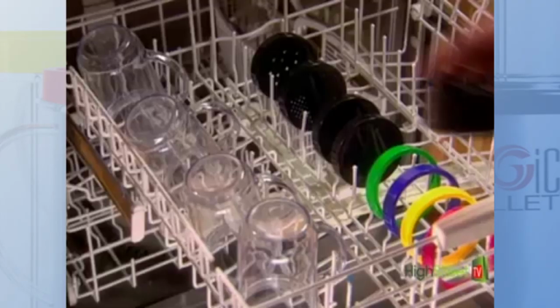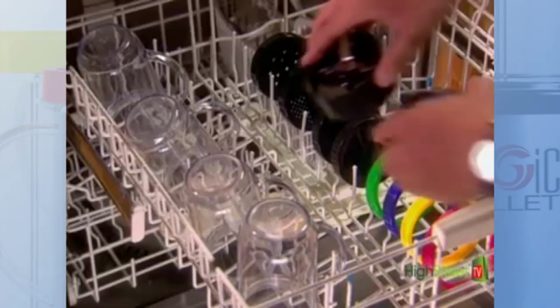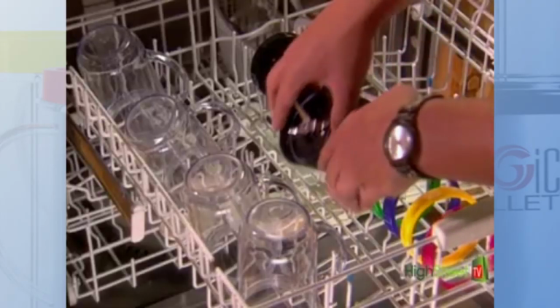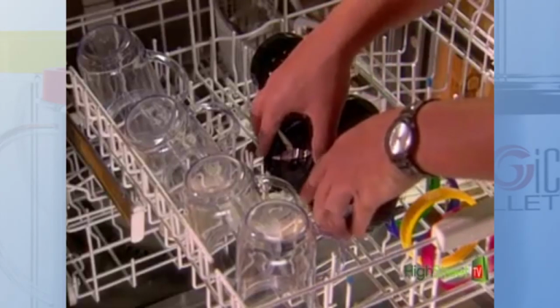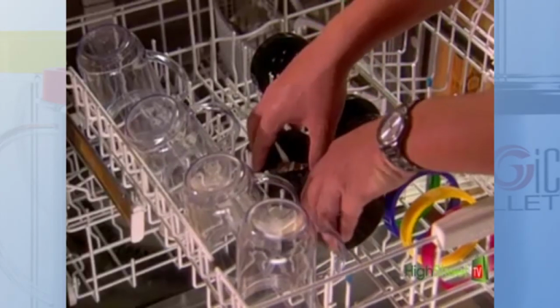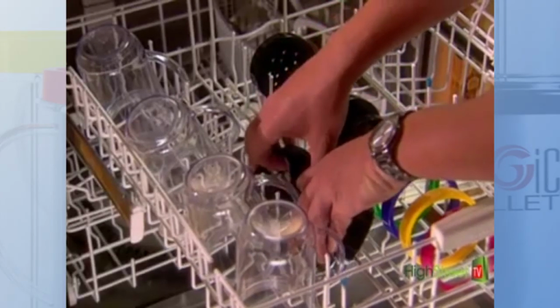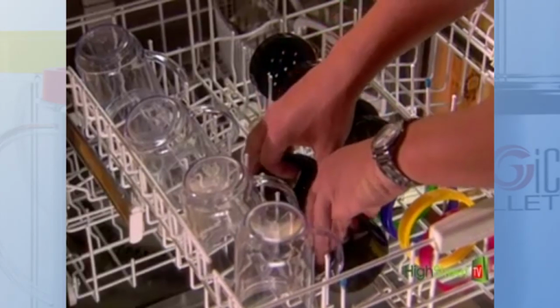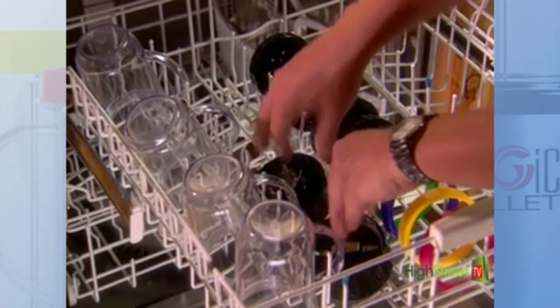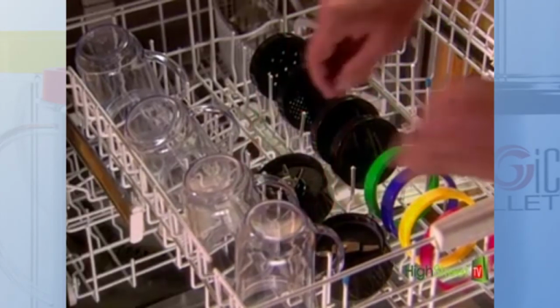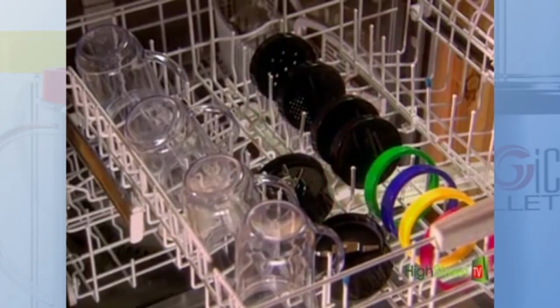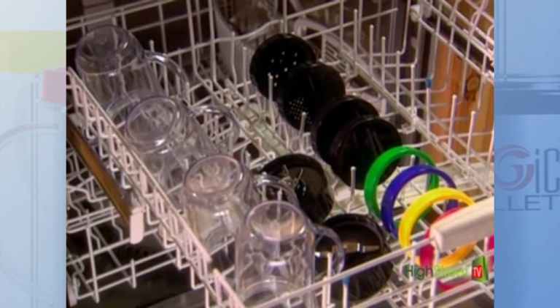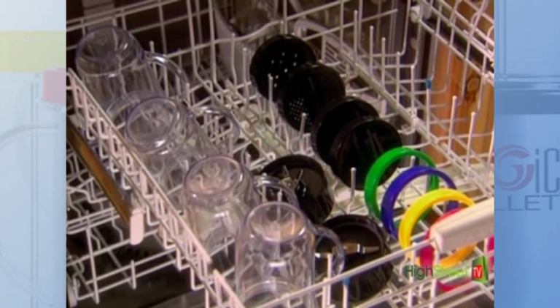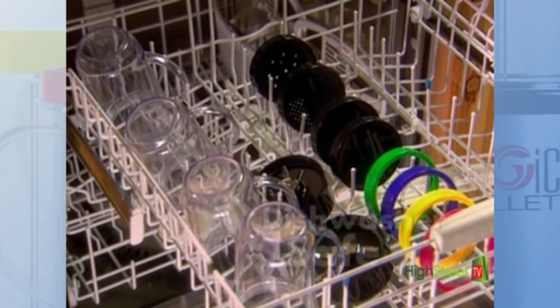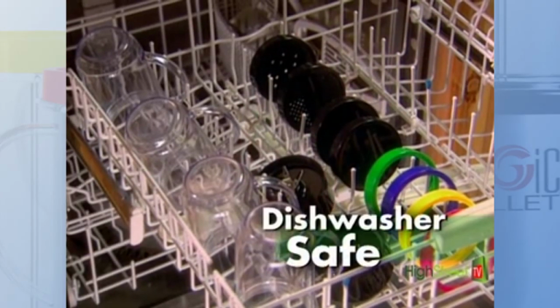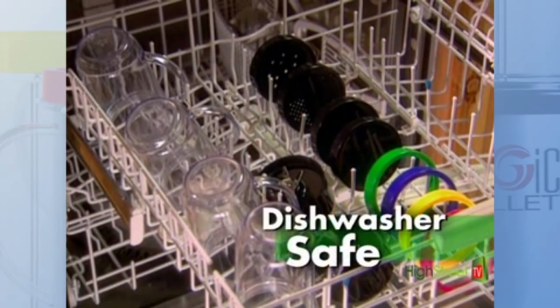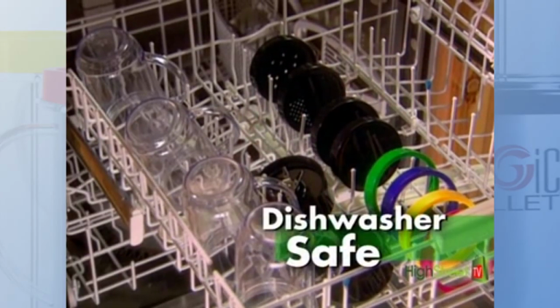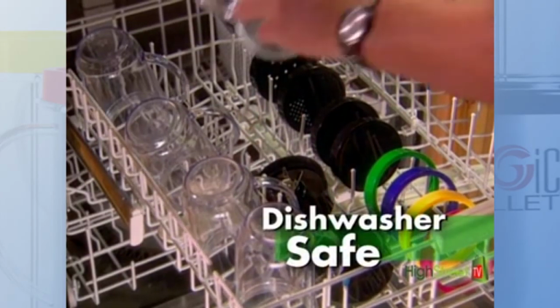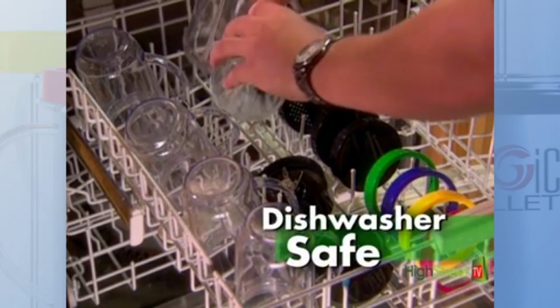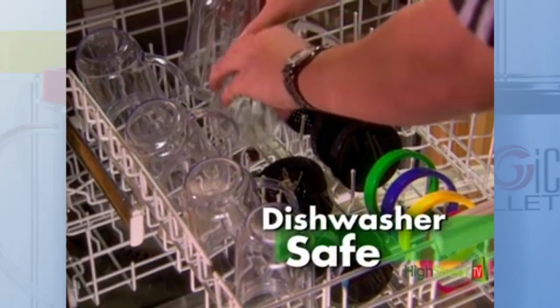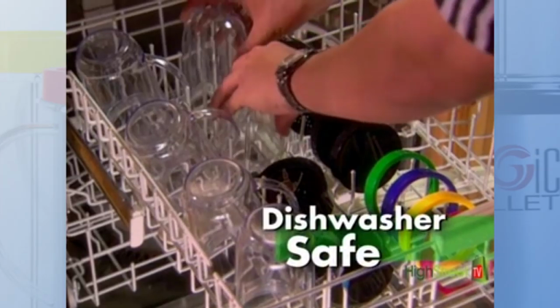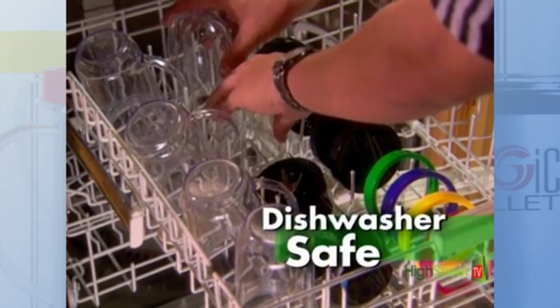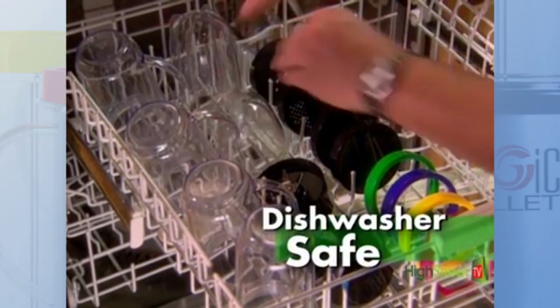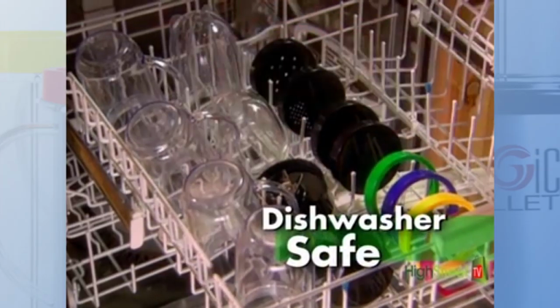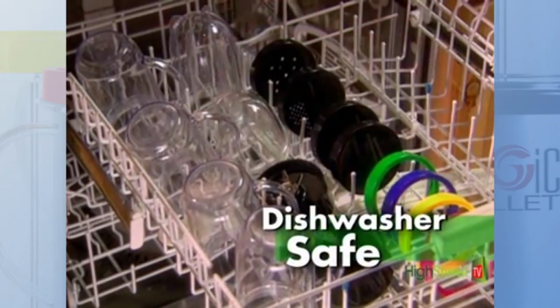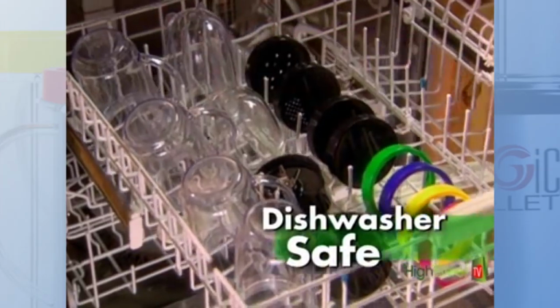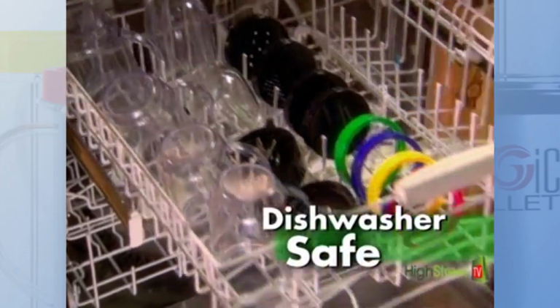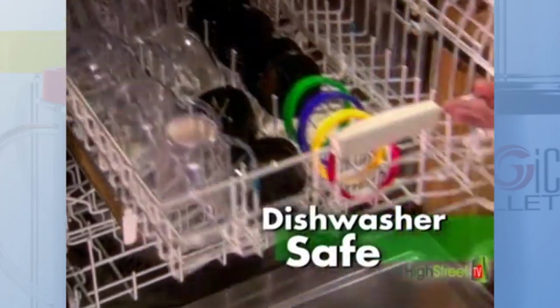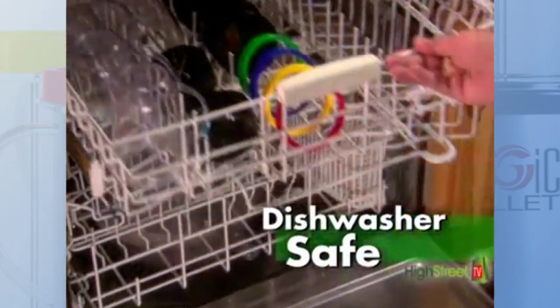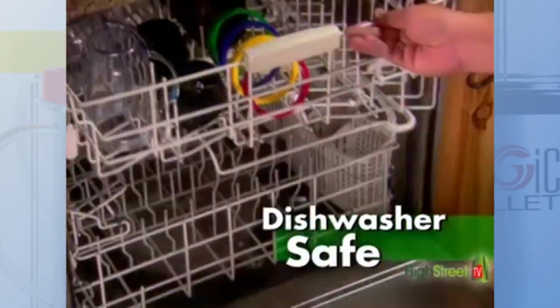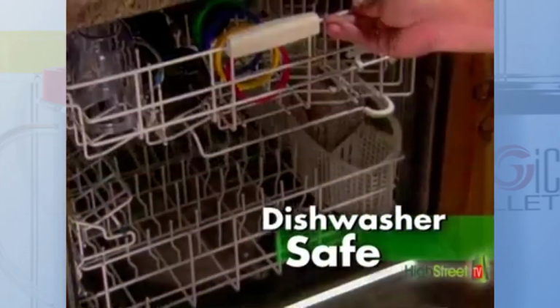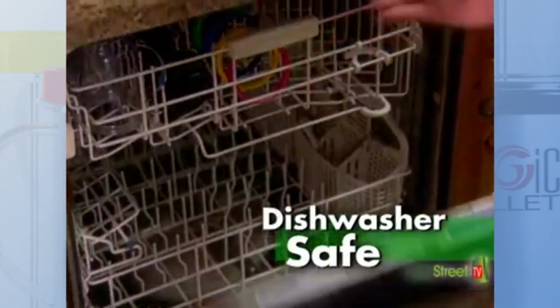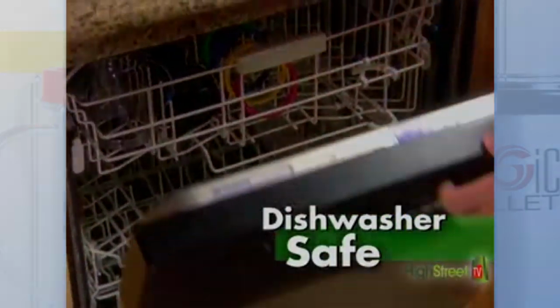Because all of the blades, bullet cups and lids are dishwasher safe, the Magic Bullet Deluxe even cleans up easily too.